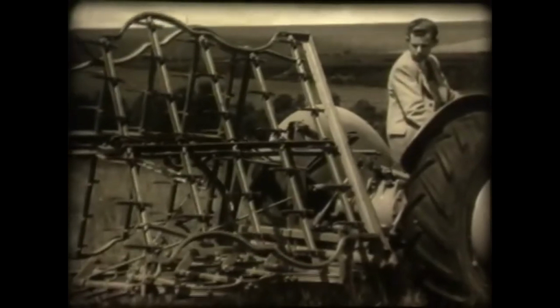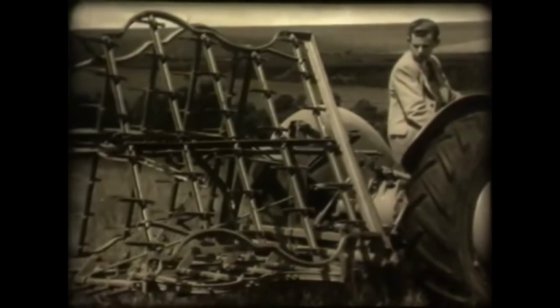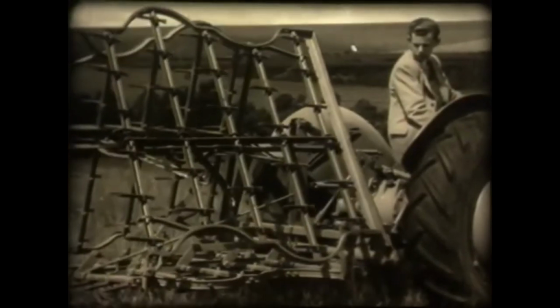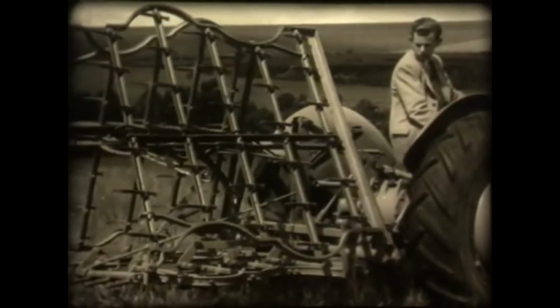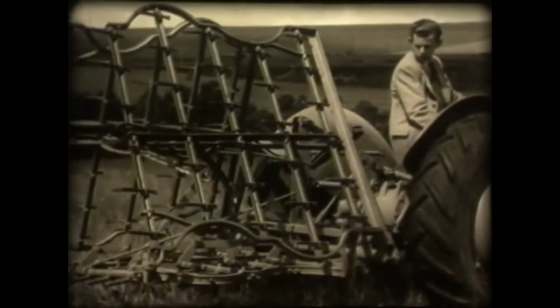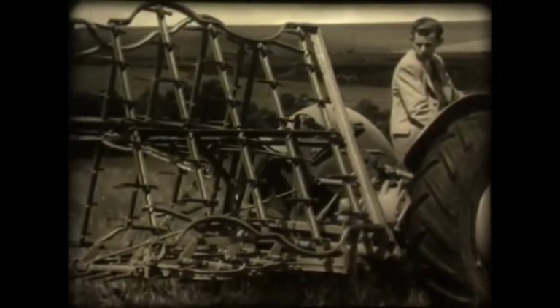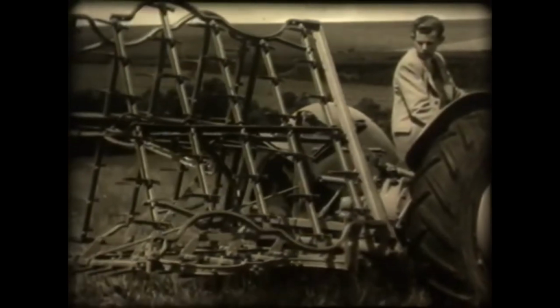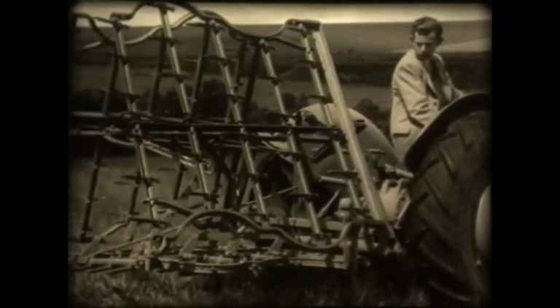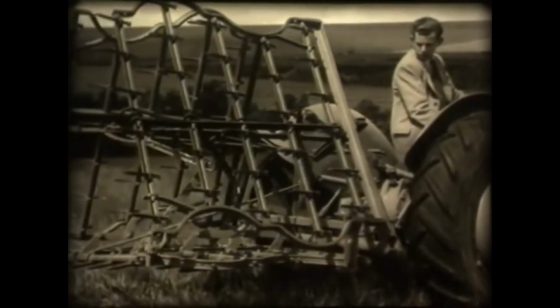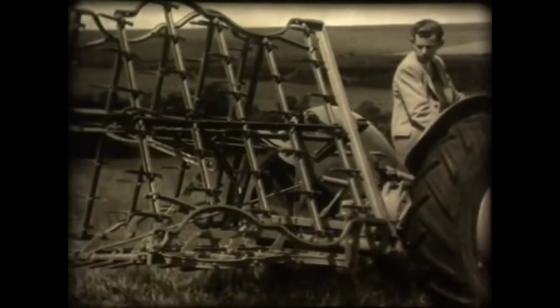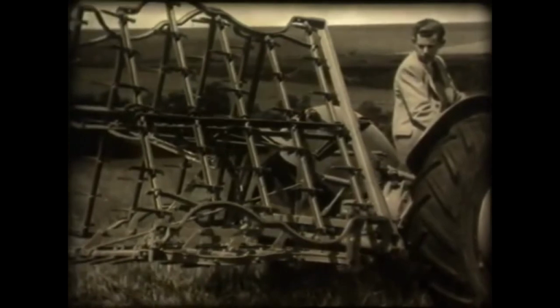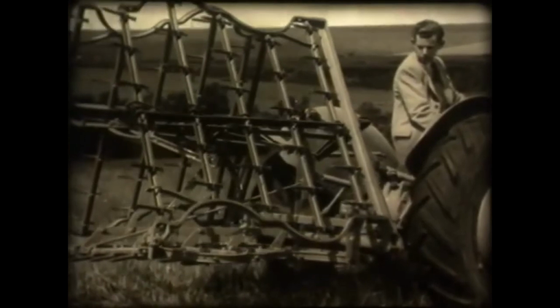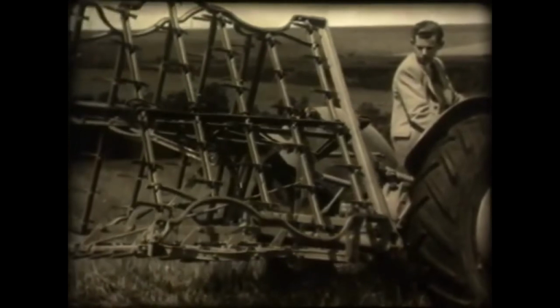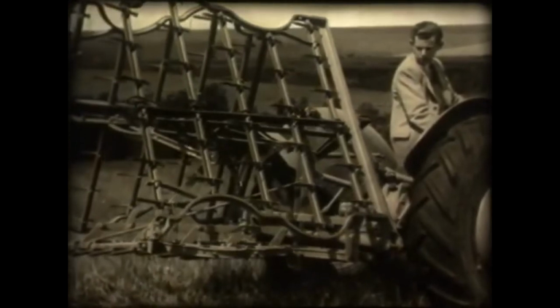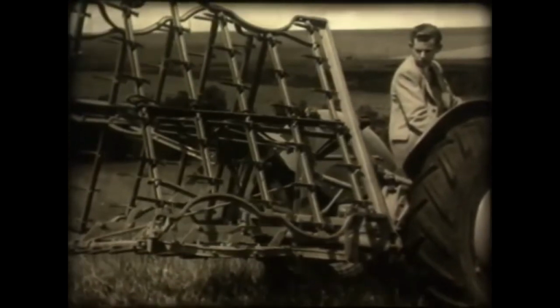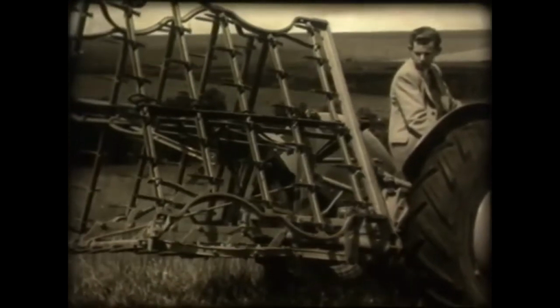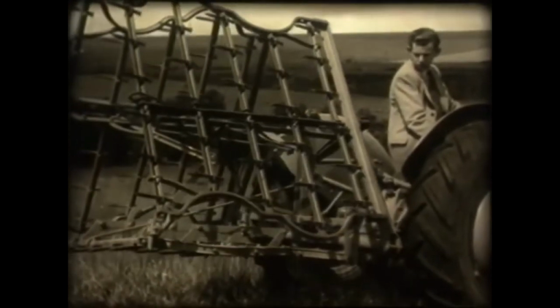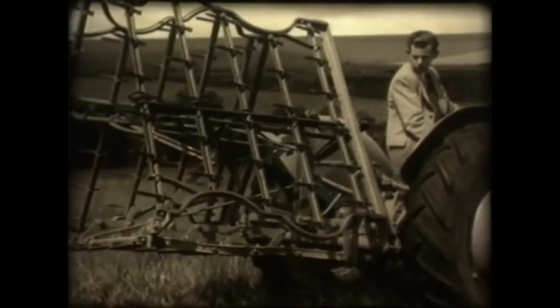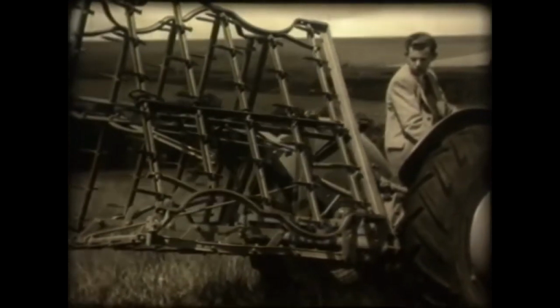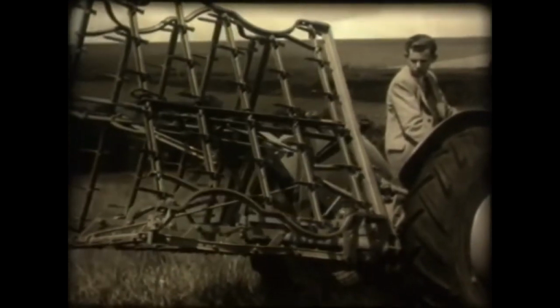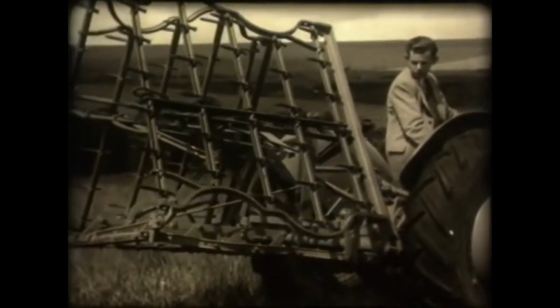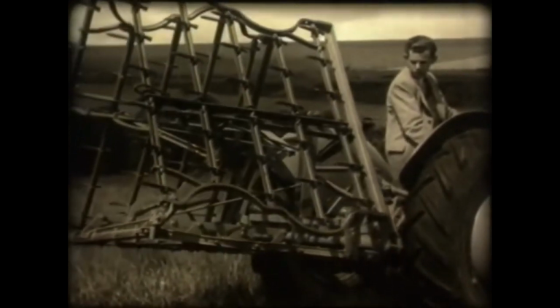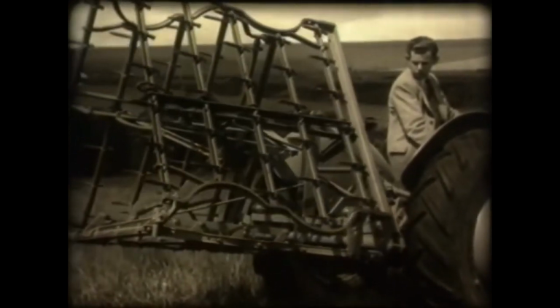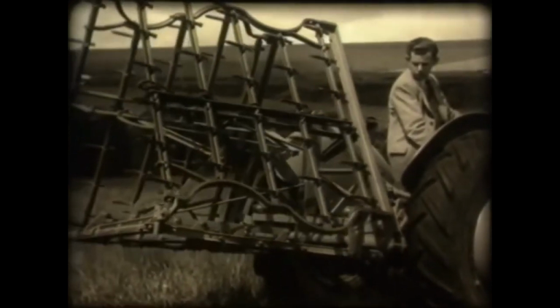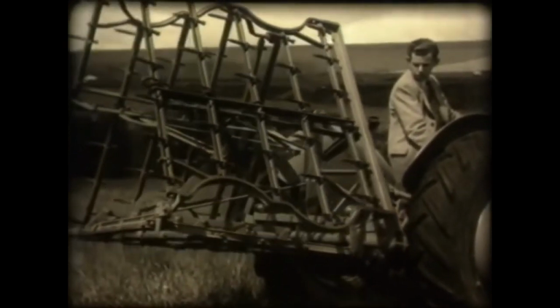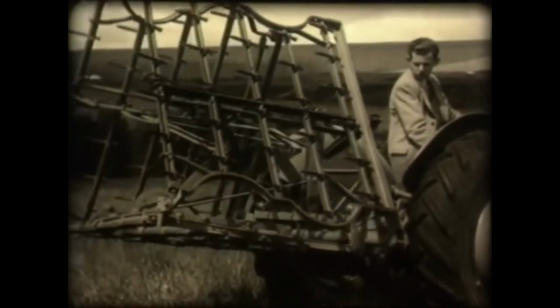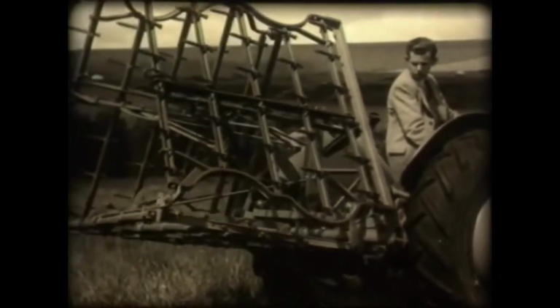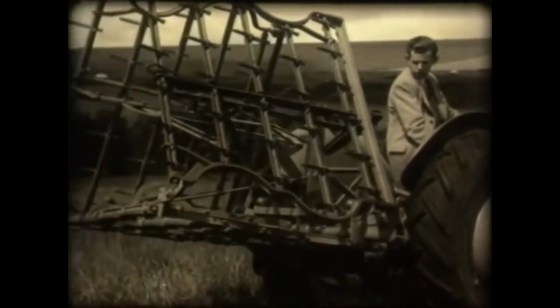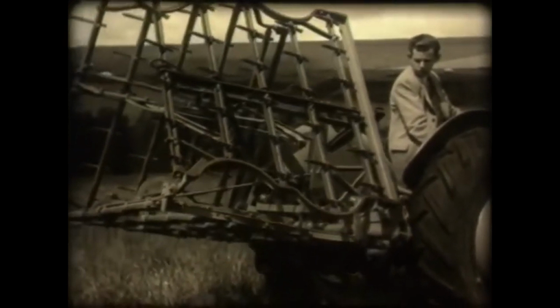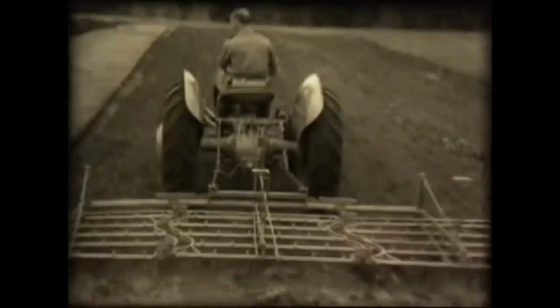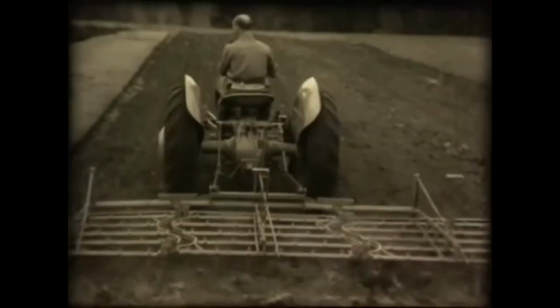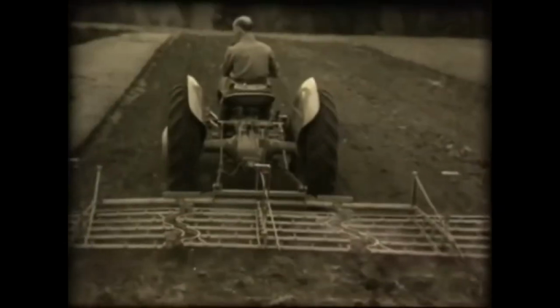The spike-tooth harrow folds up for easy transport, but it's soon opened up and there's work to be done.